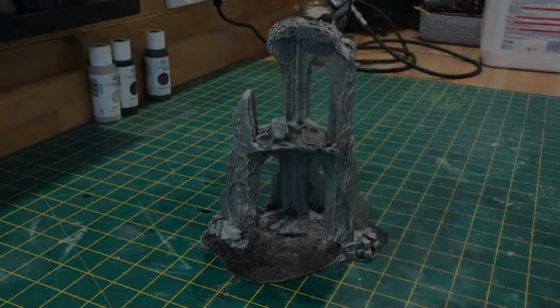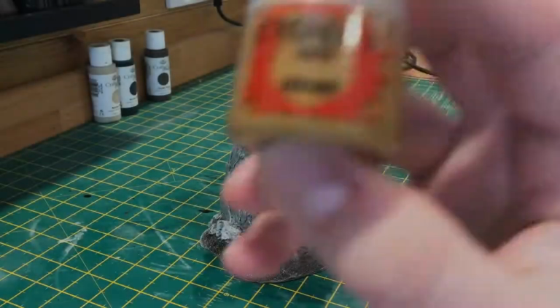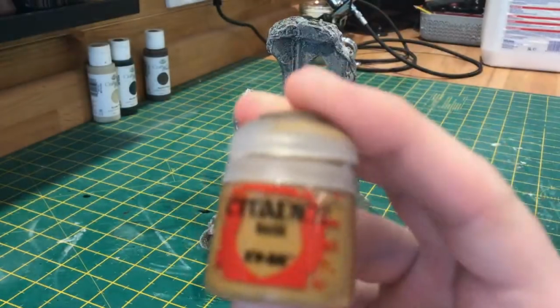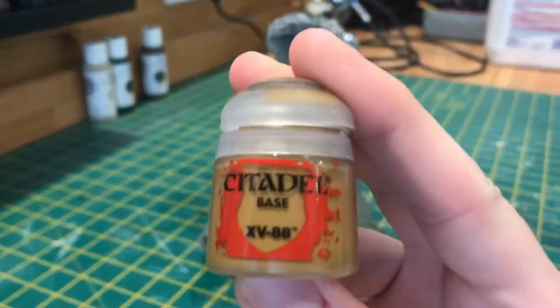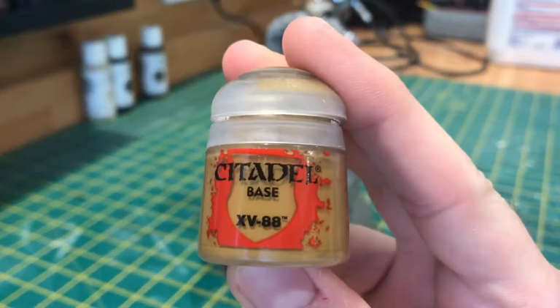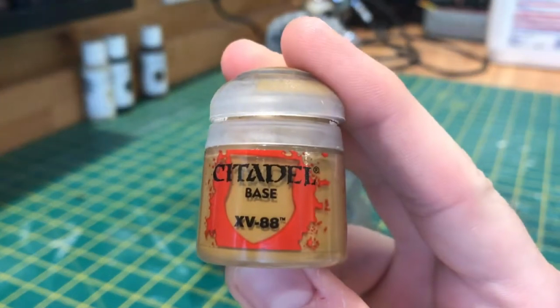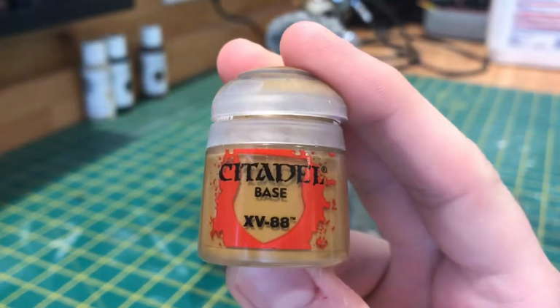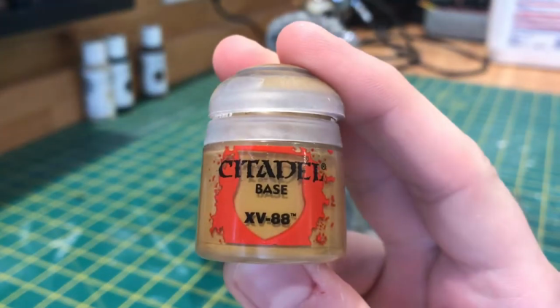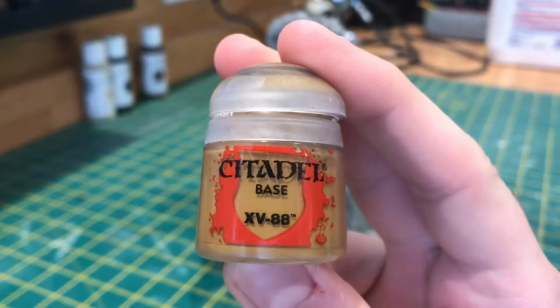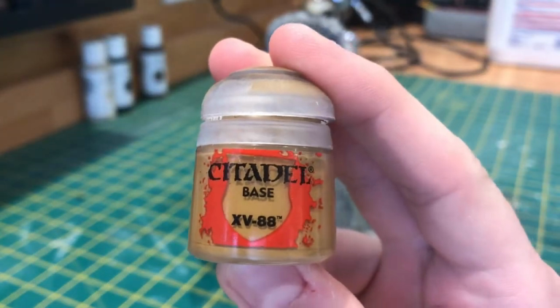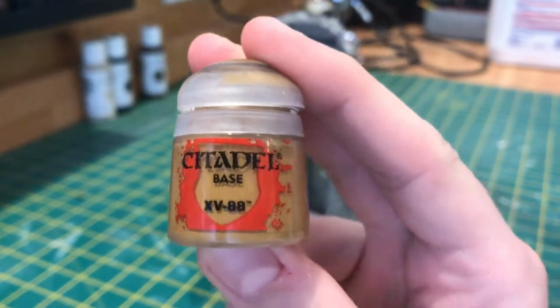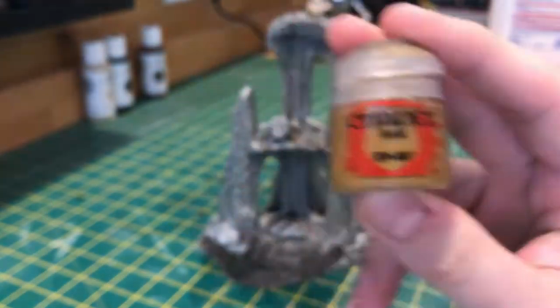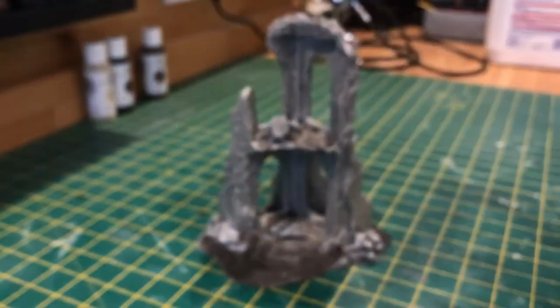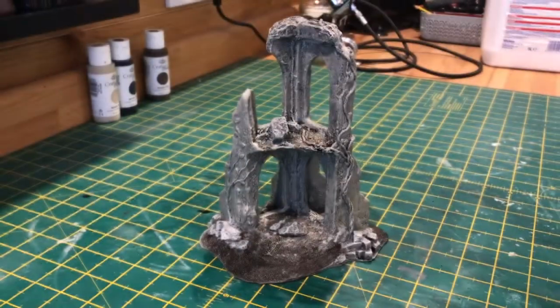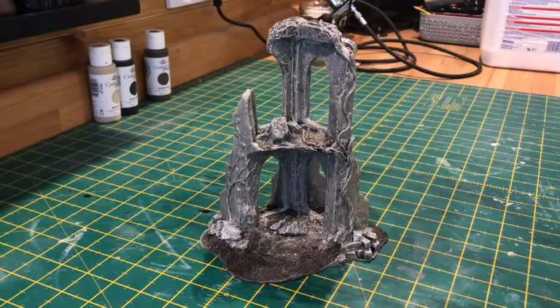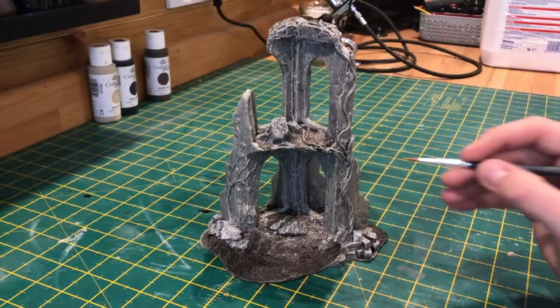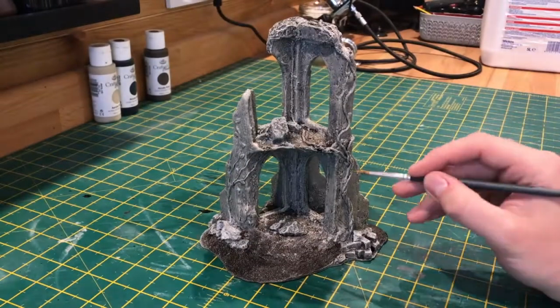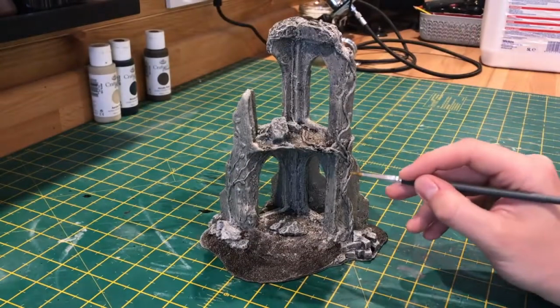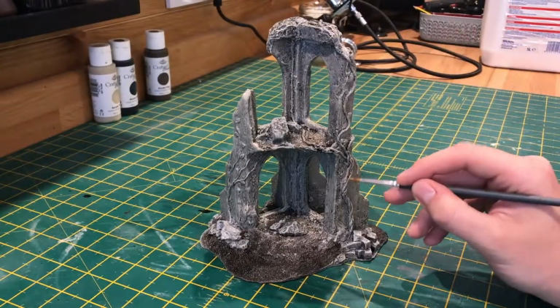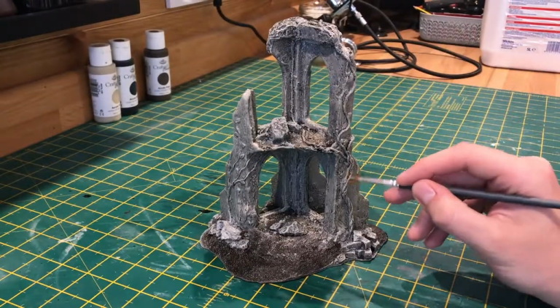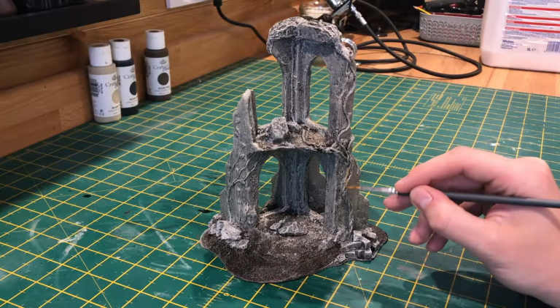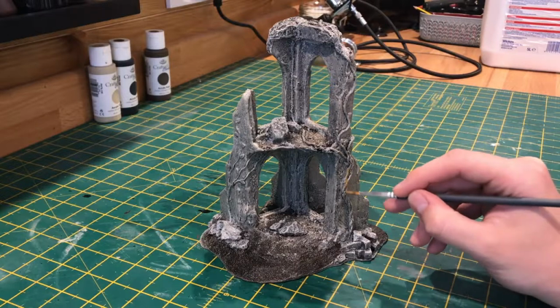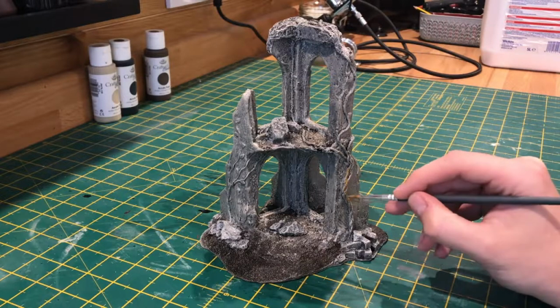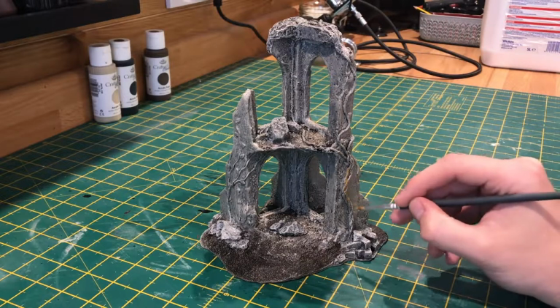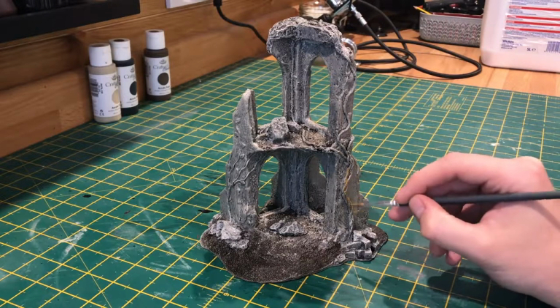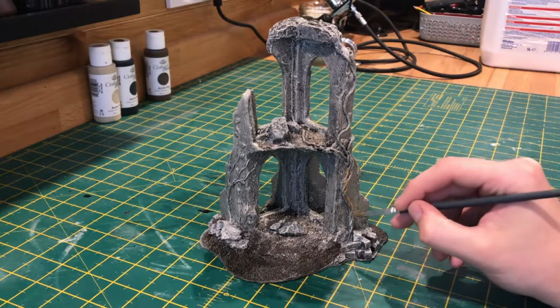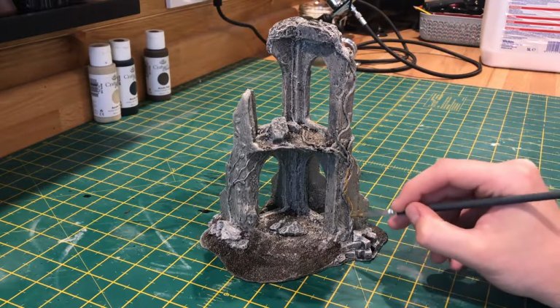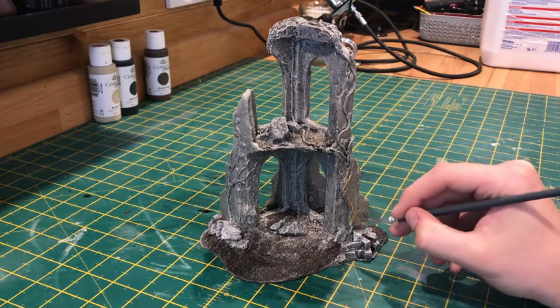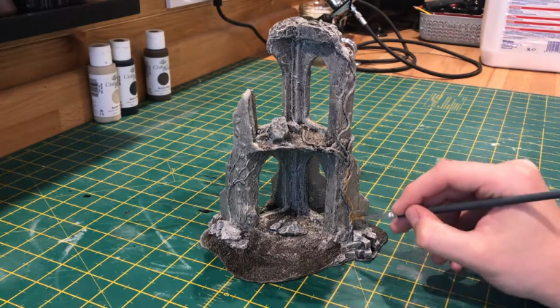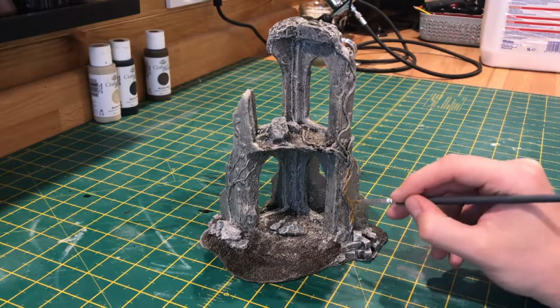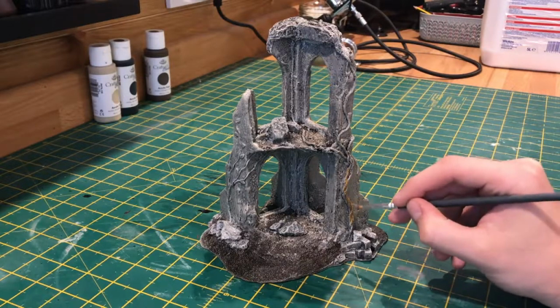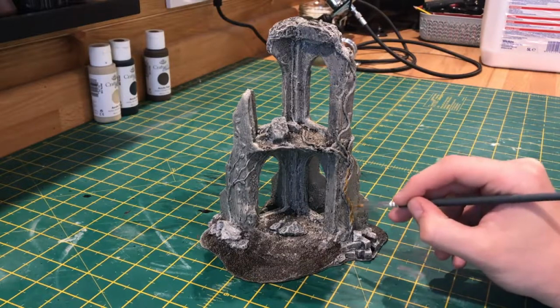To pick out the vines I'm using XV-88 by Citadel, just being careful not to spill on any of the areas that we already painted.